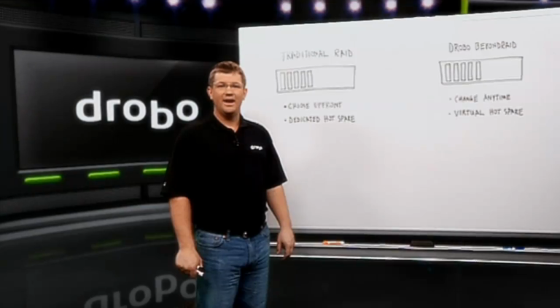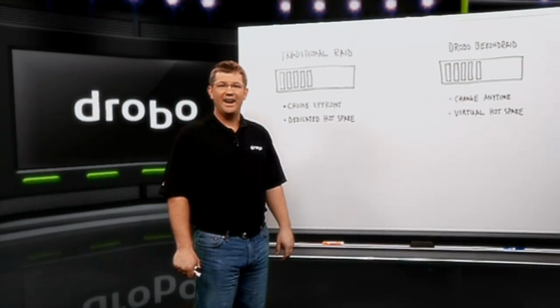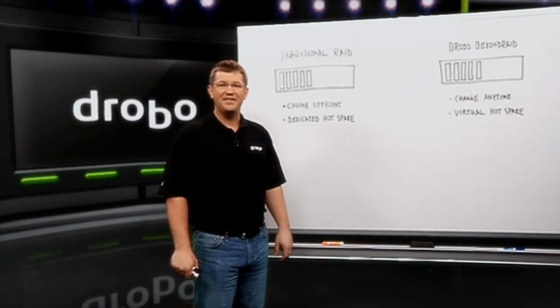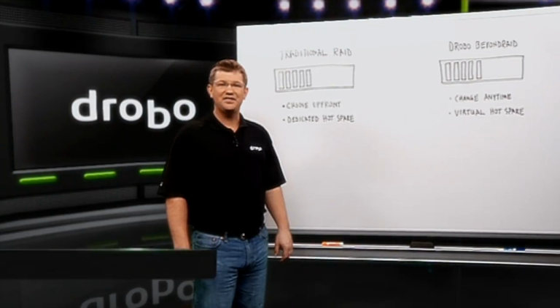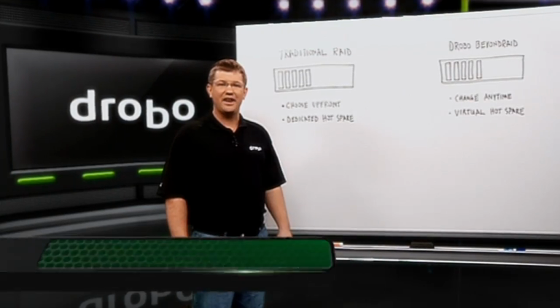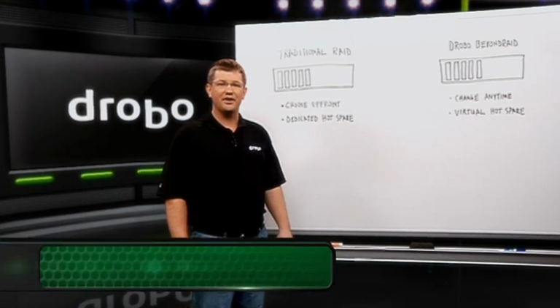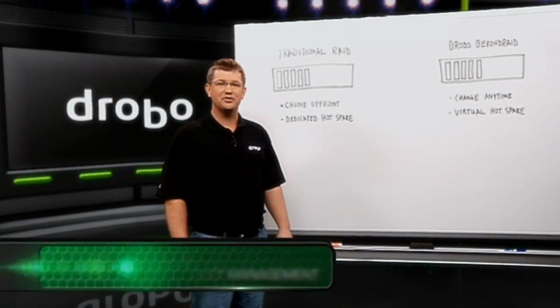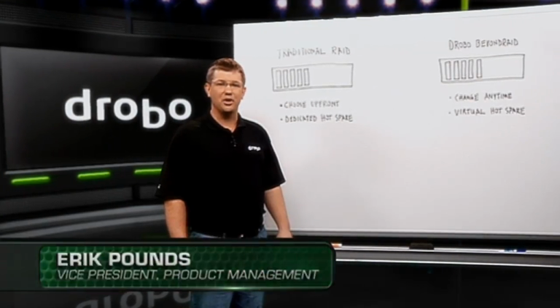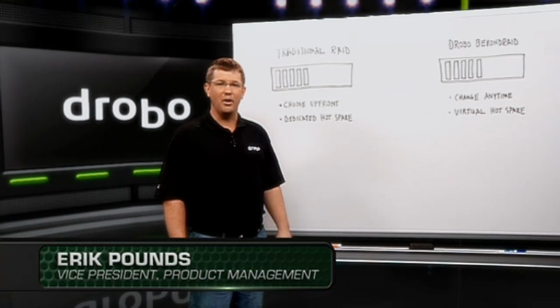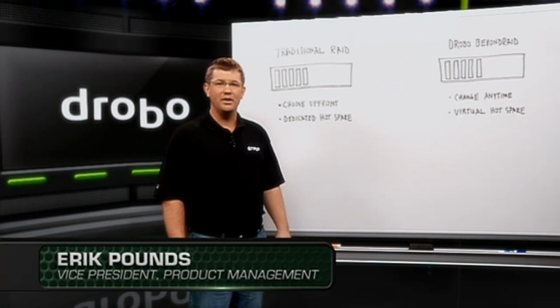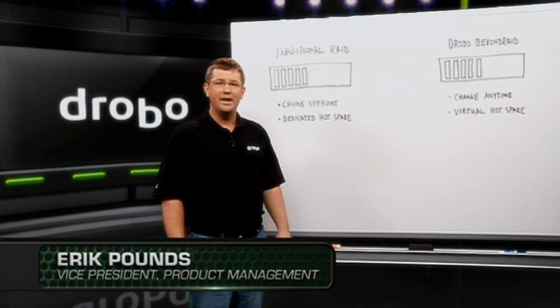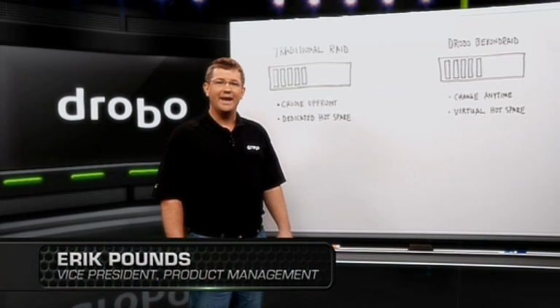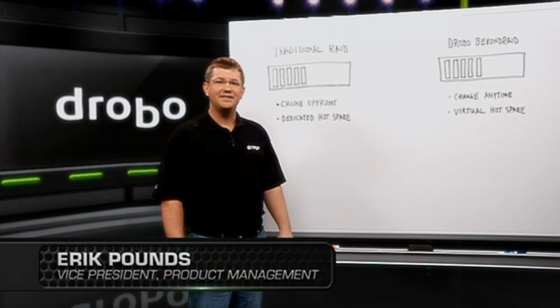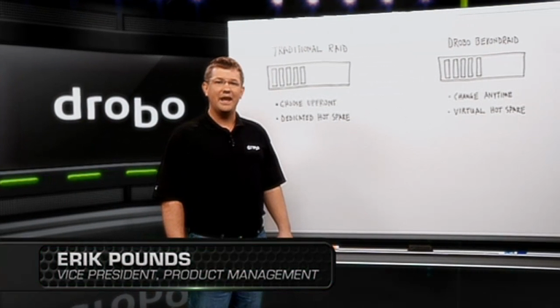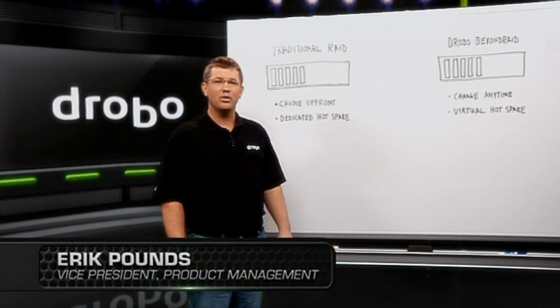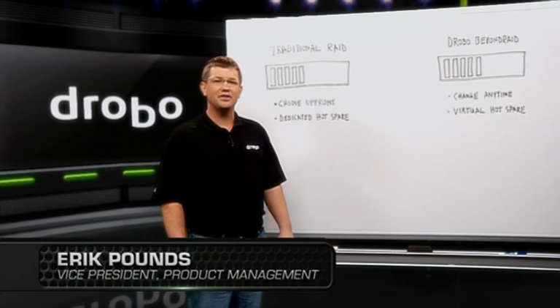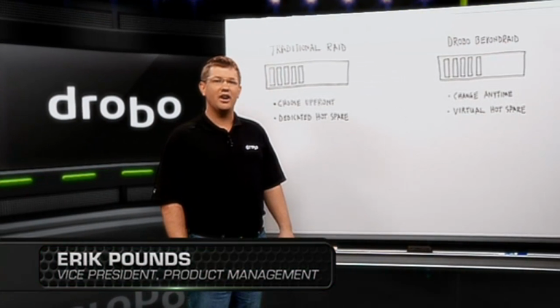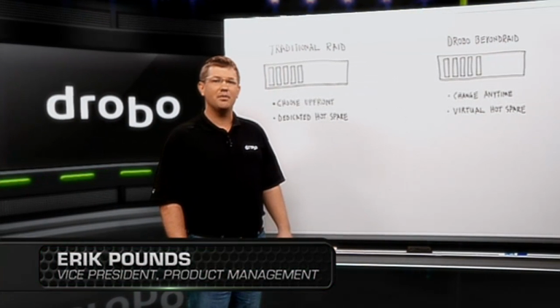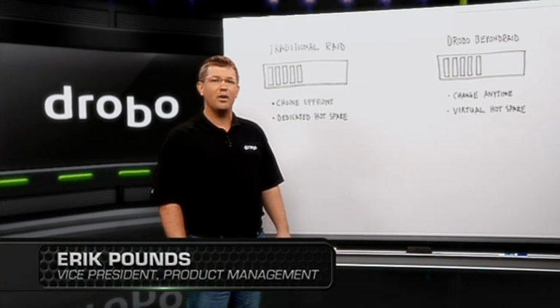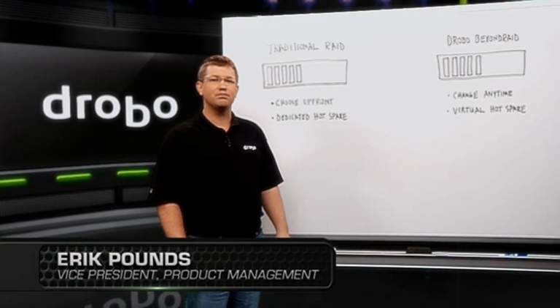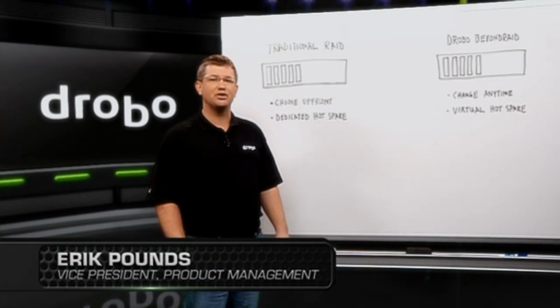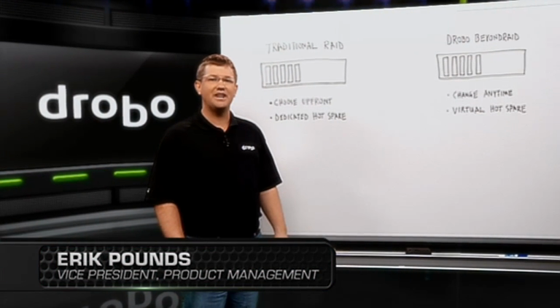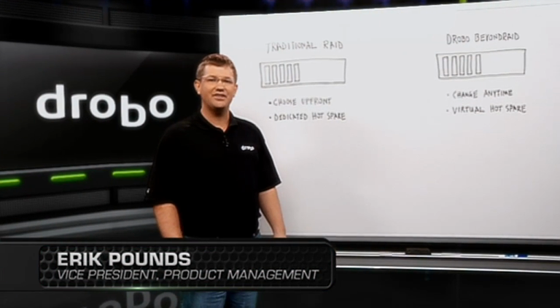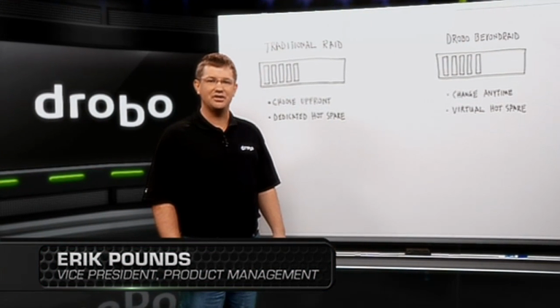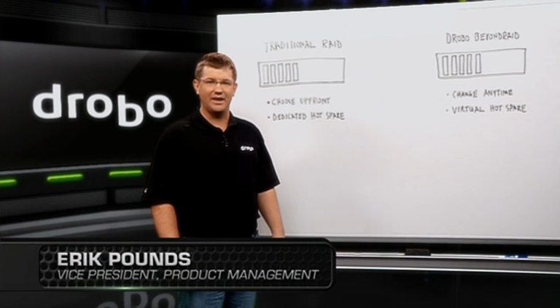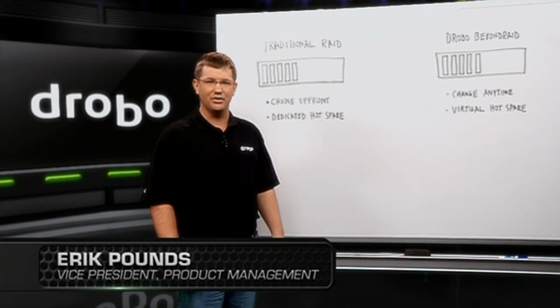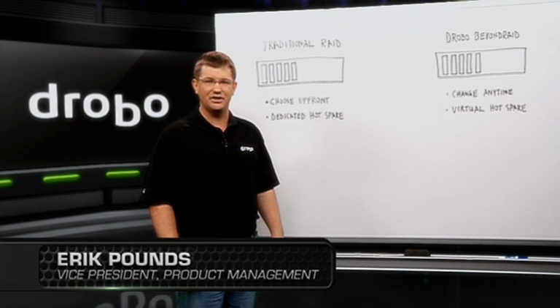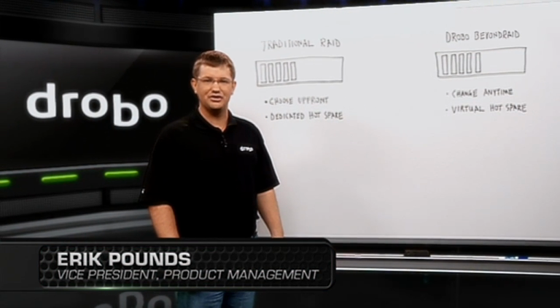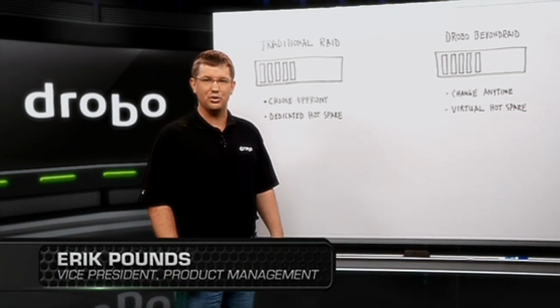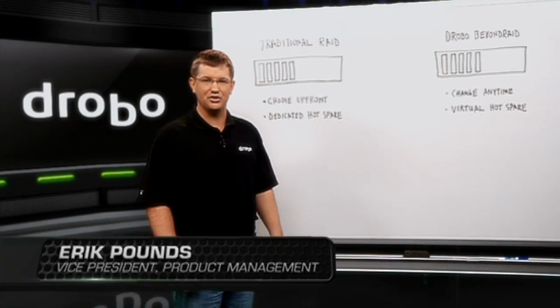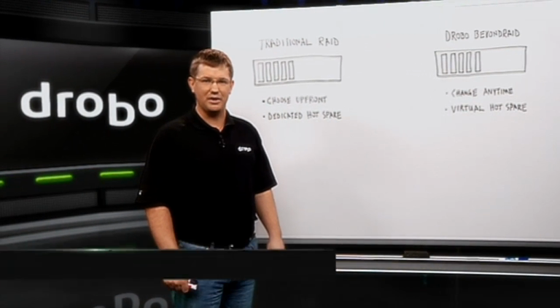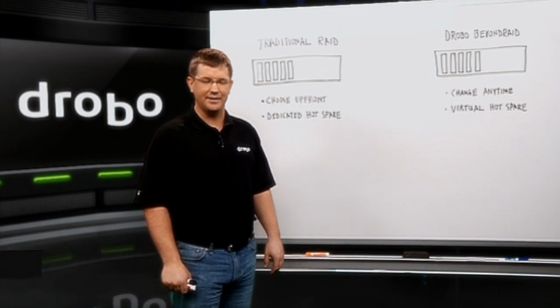Hi, this is Eric at Drobo, and today we're going to talk about protection levels in a storage array.